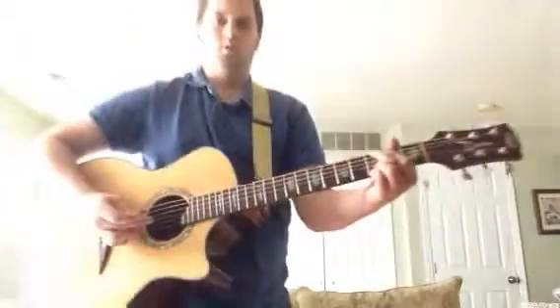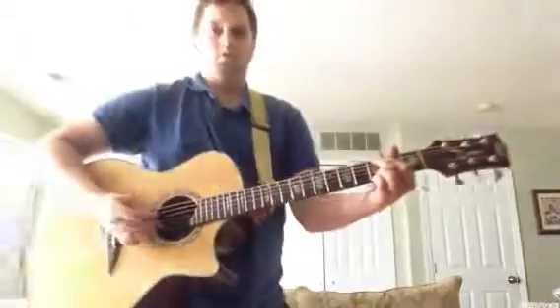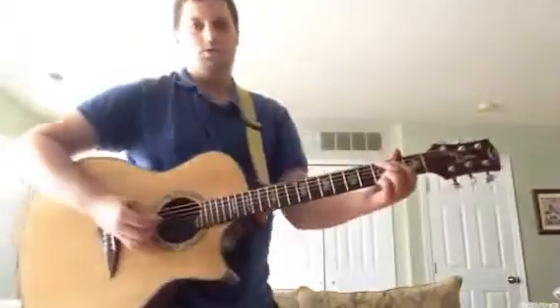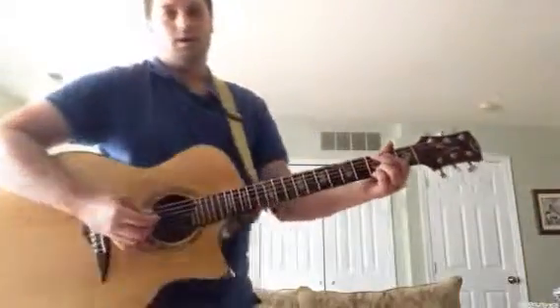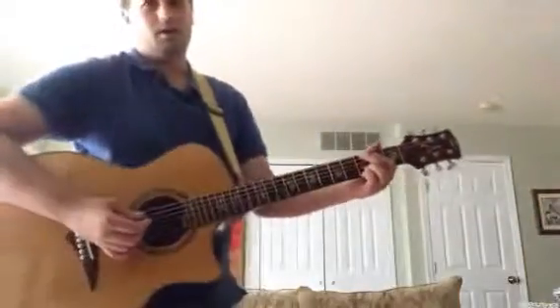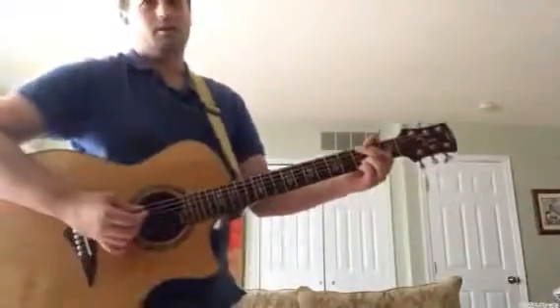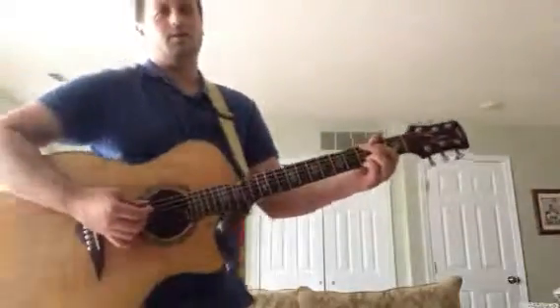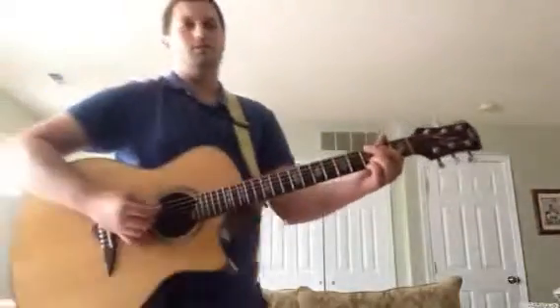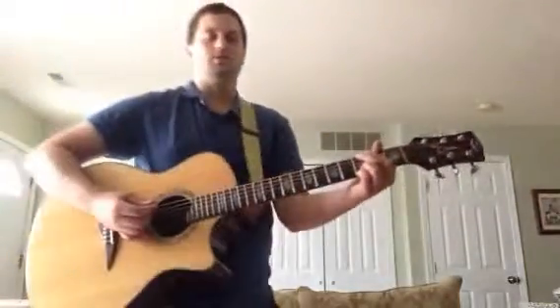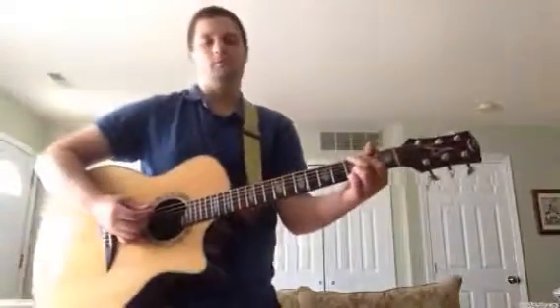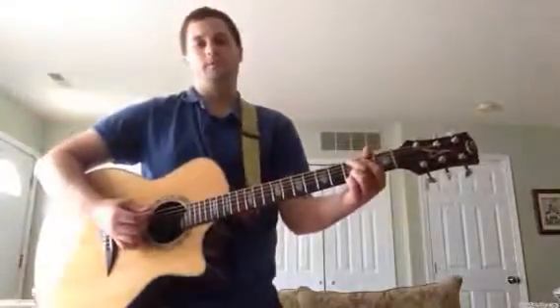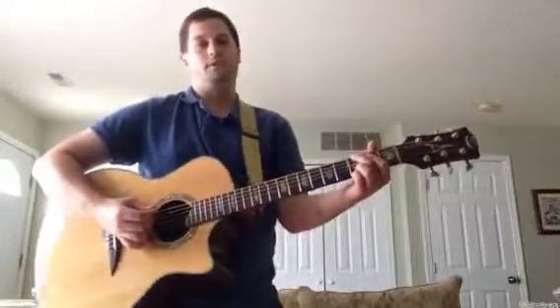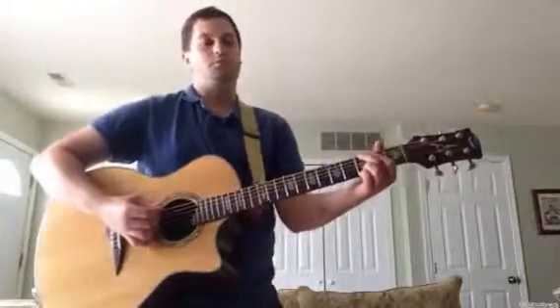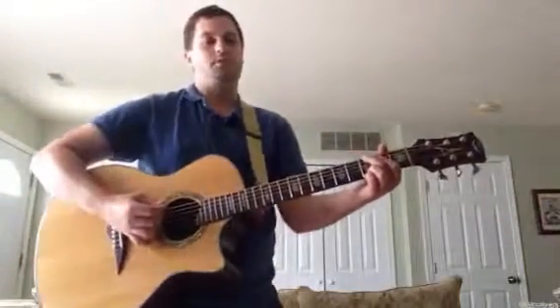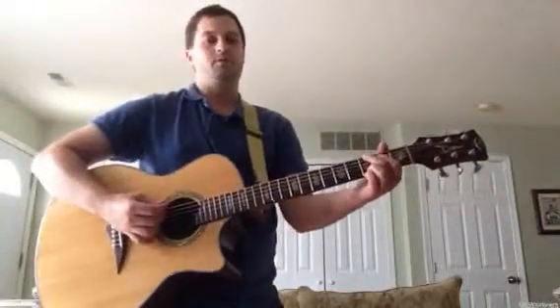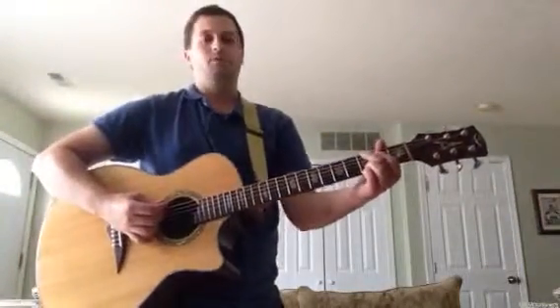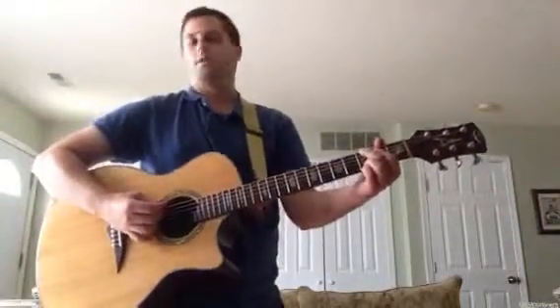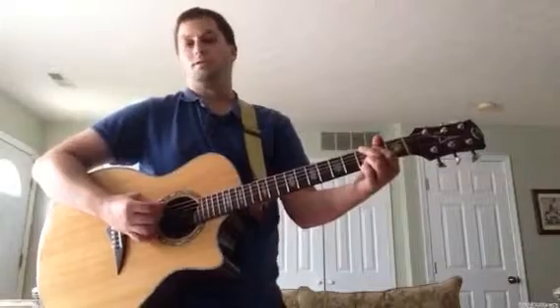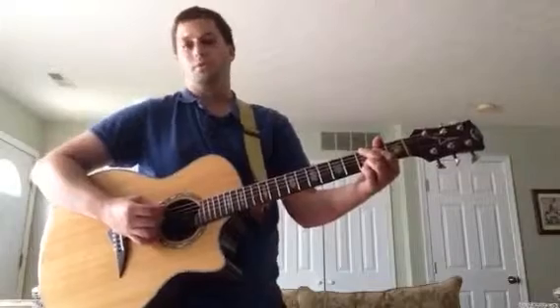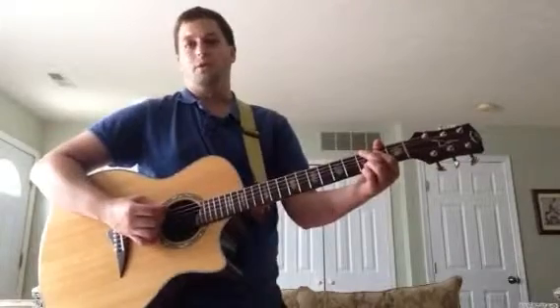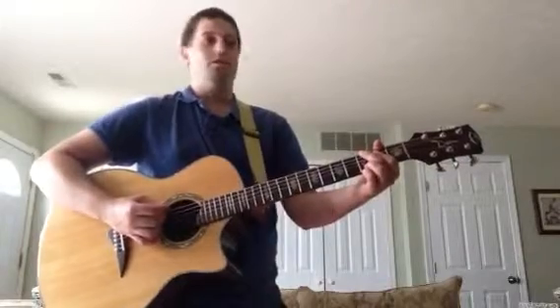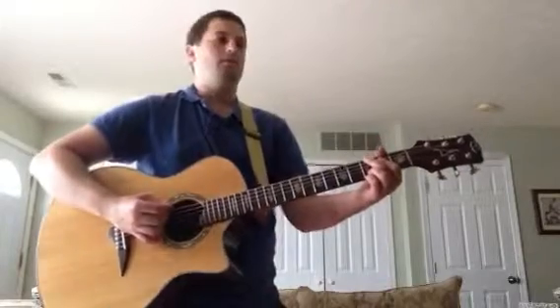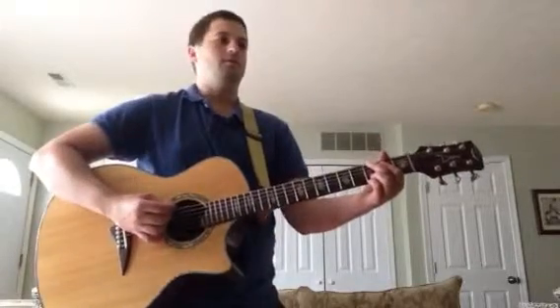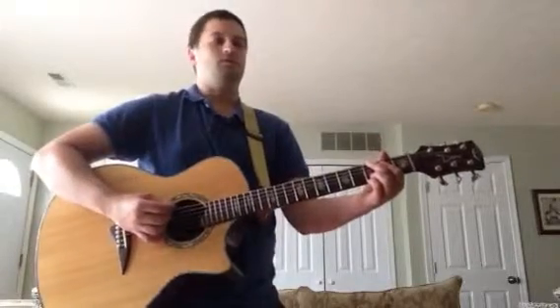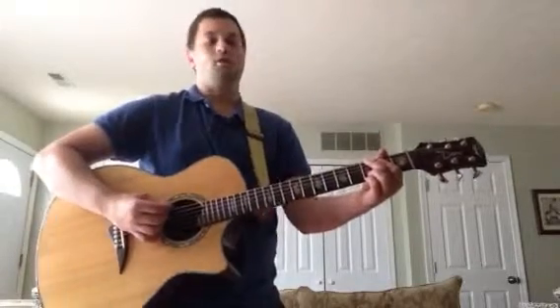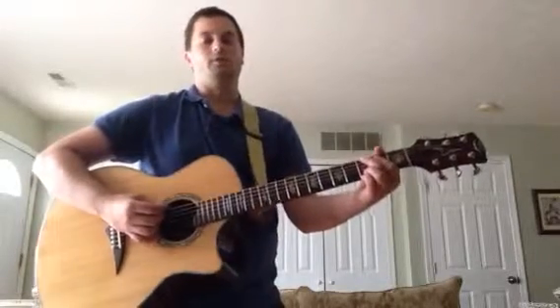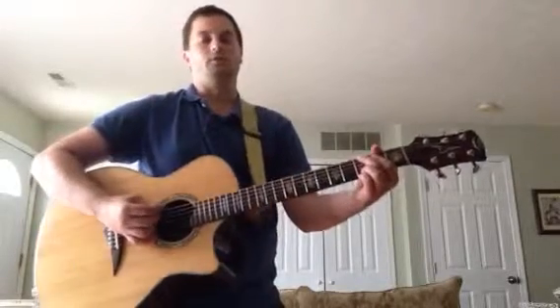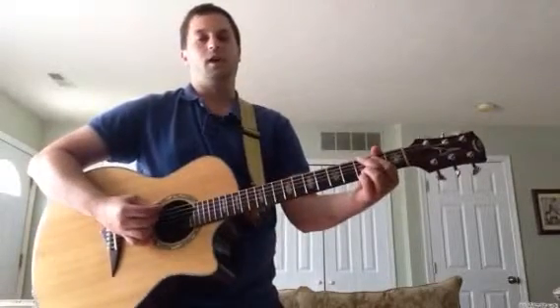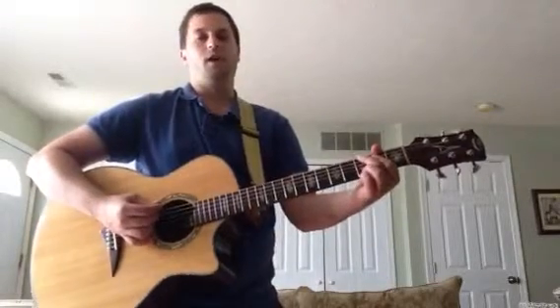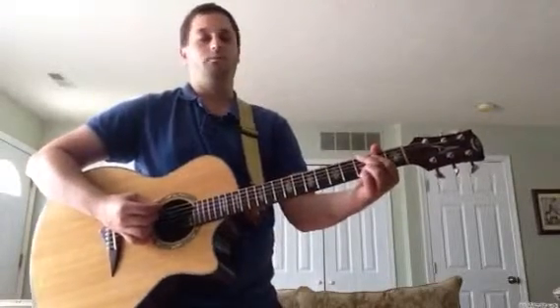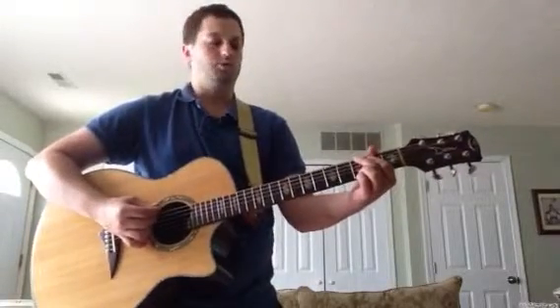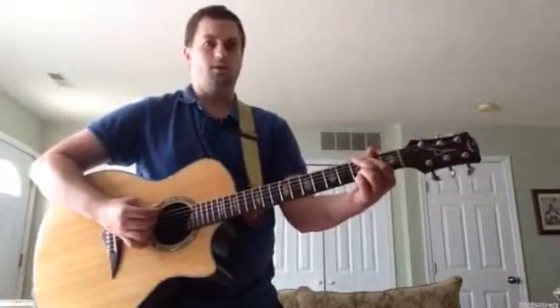What's going on? This is a tutorial for Taylor Swift 22. This is the song first at full speed.